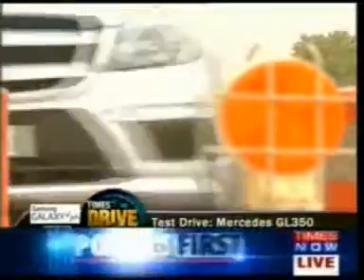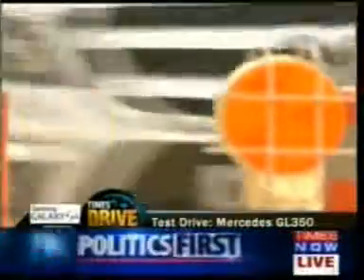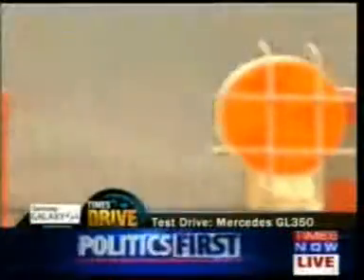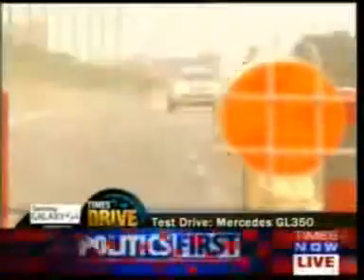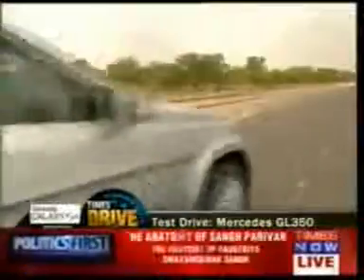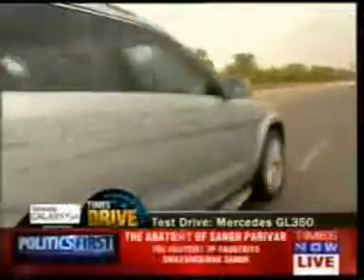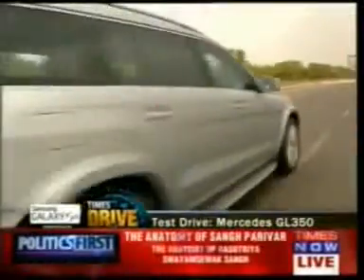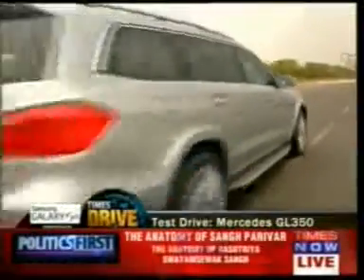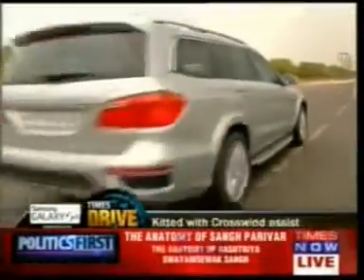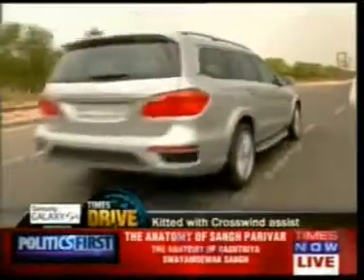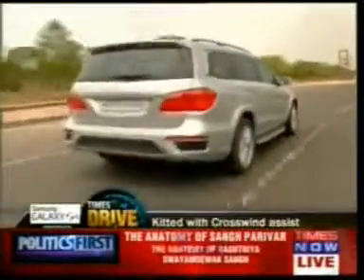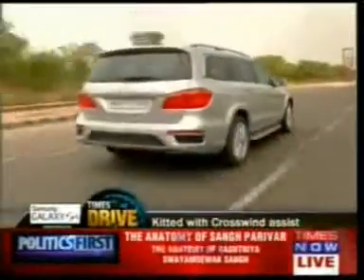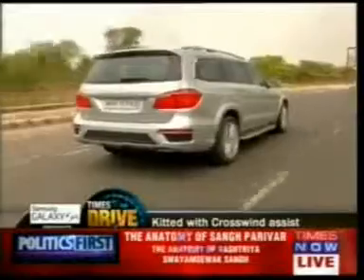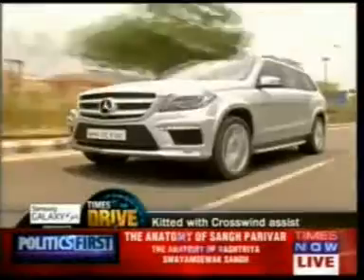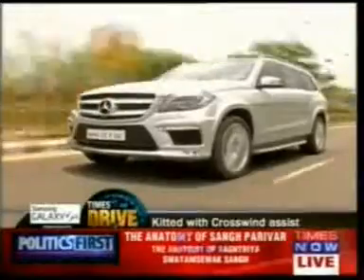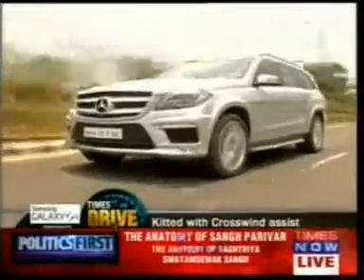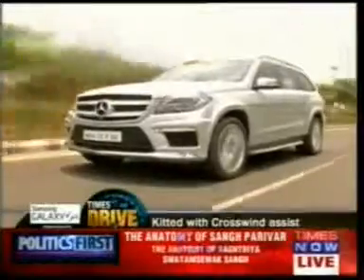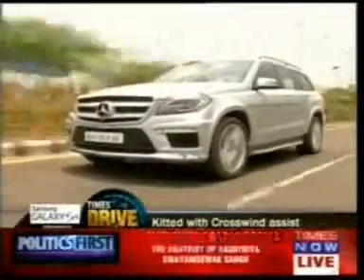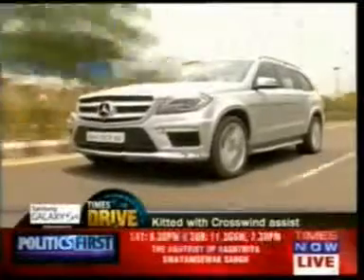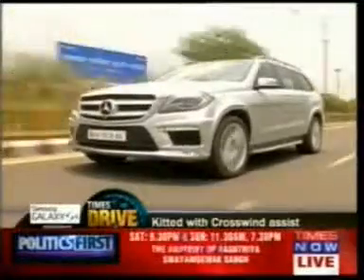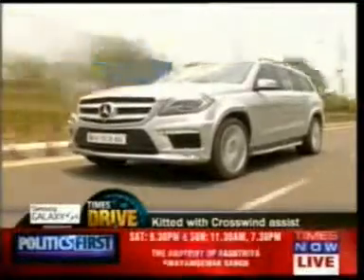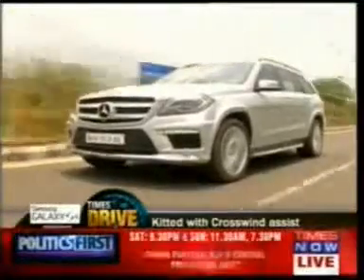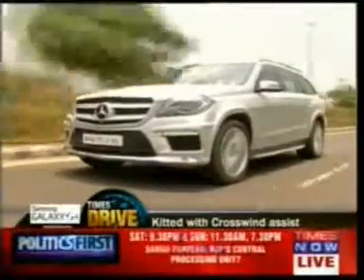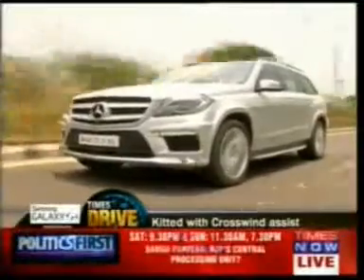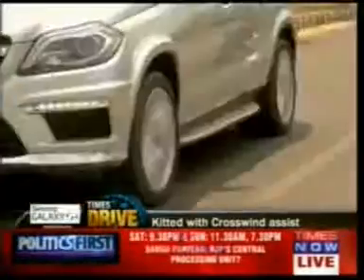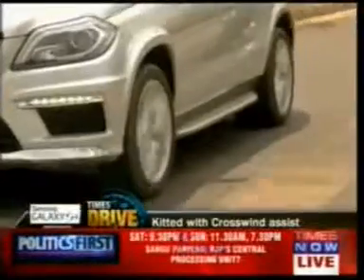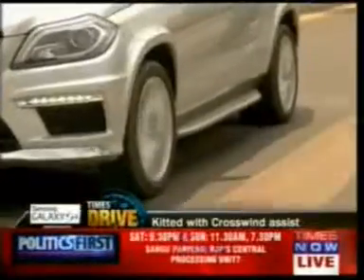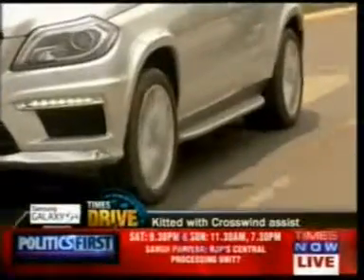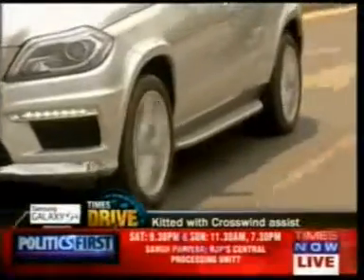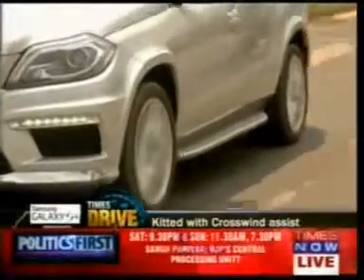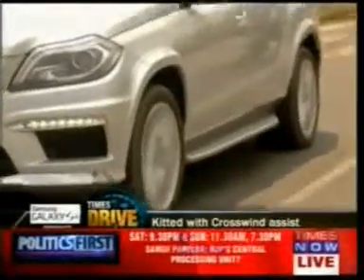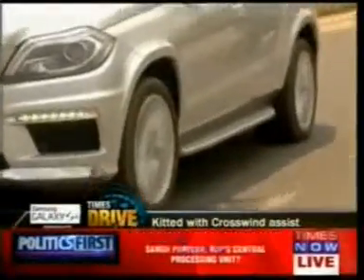Thanks to the crosswind stabilisation system, sudden wind gusts won't unsettle the GL, and air suspension promises a pillowy ride.